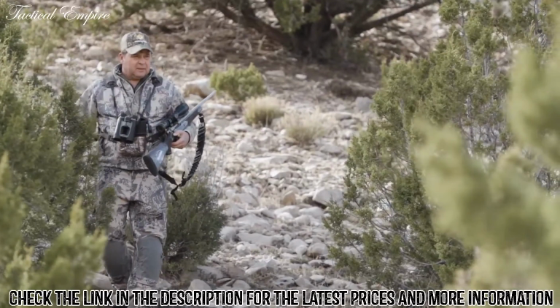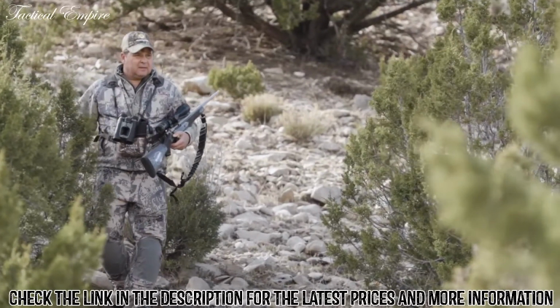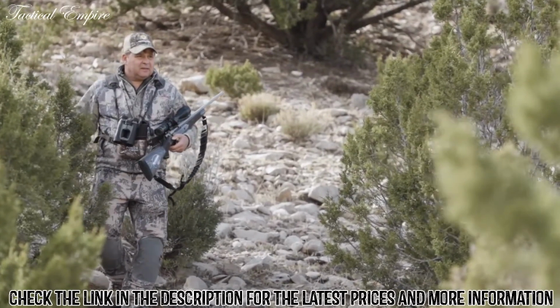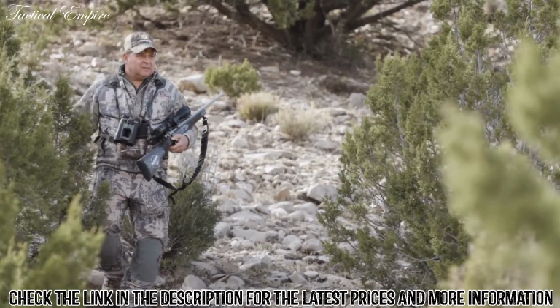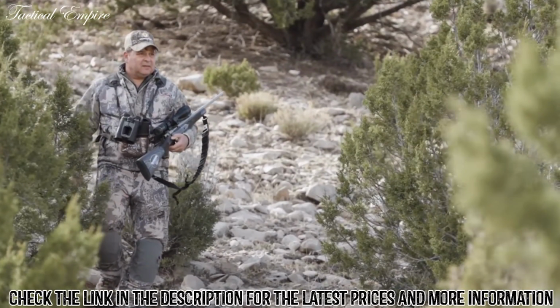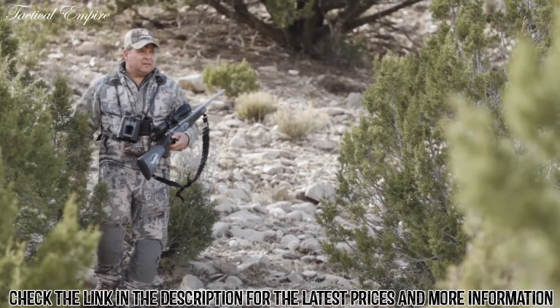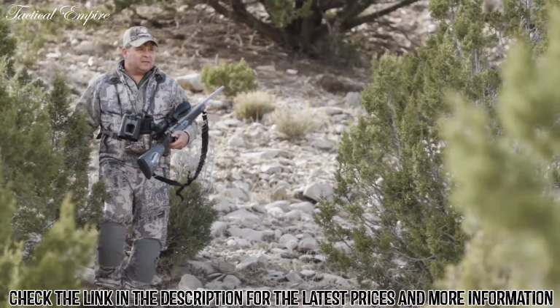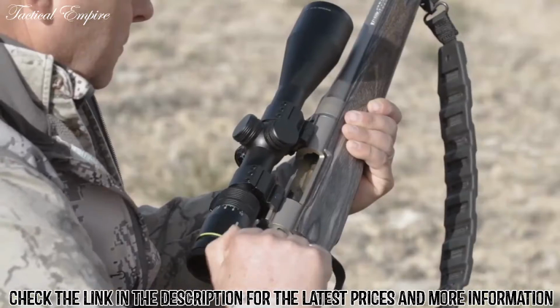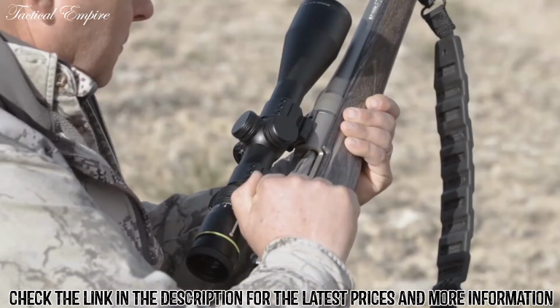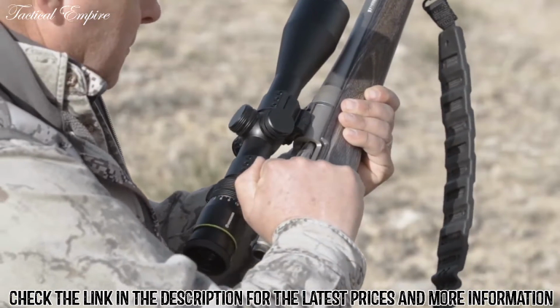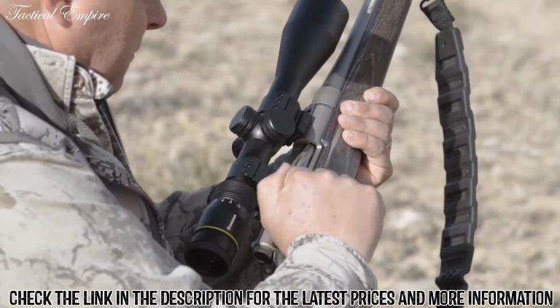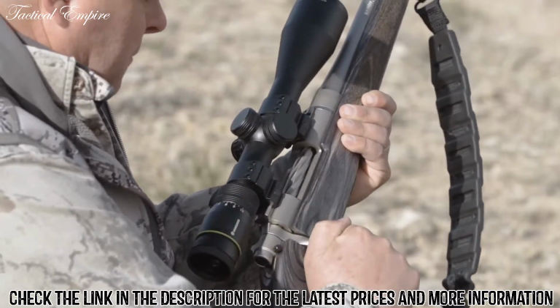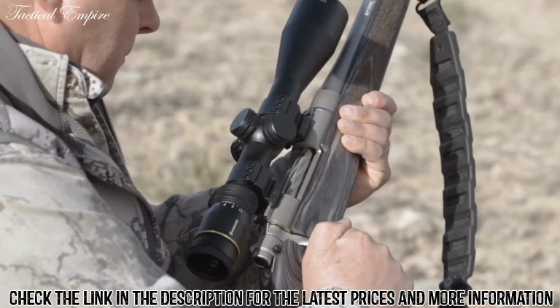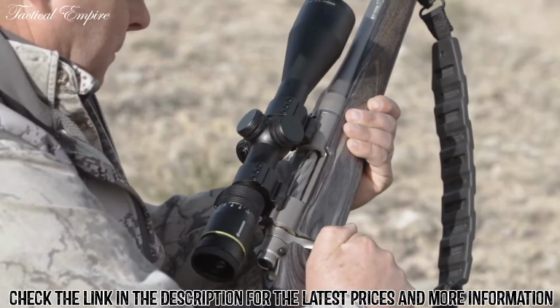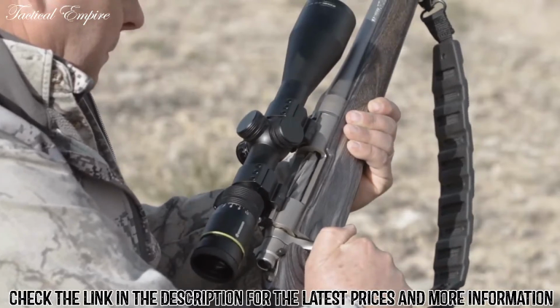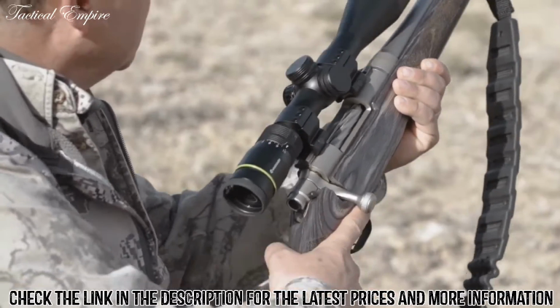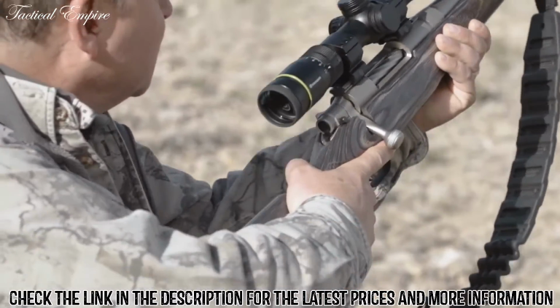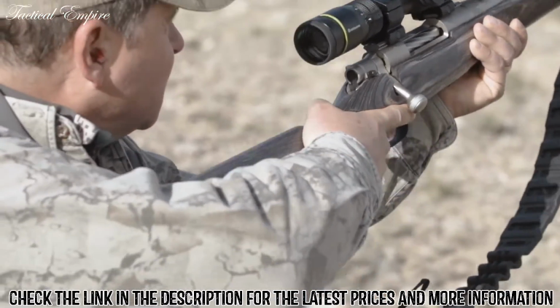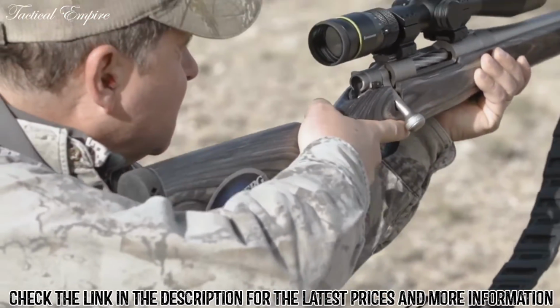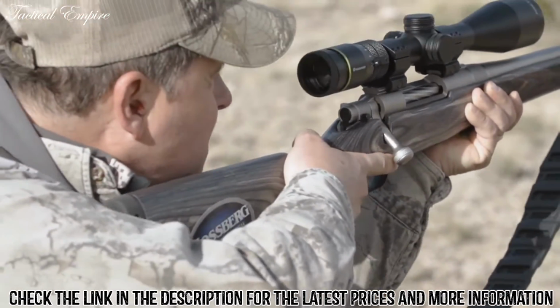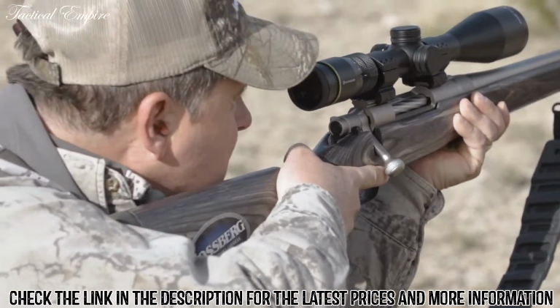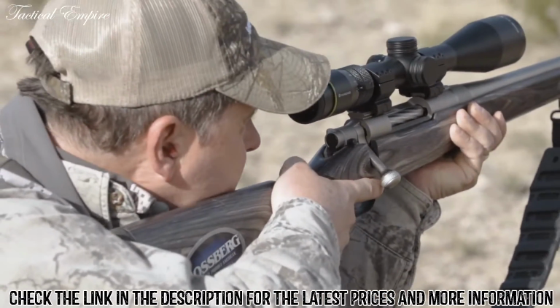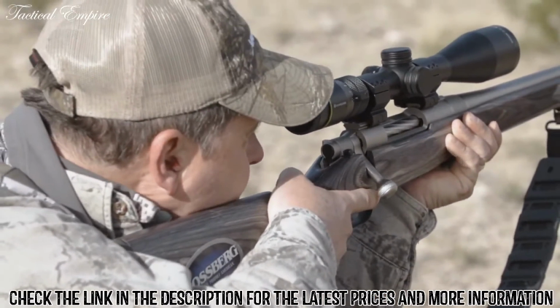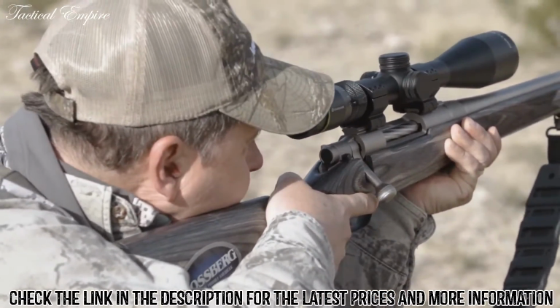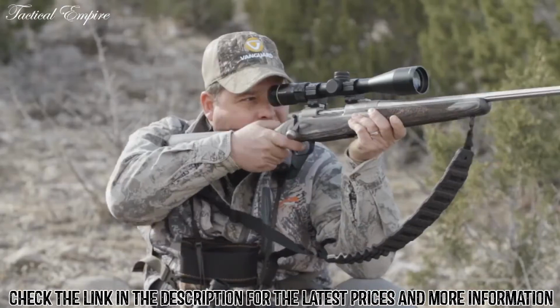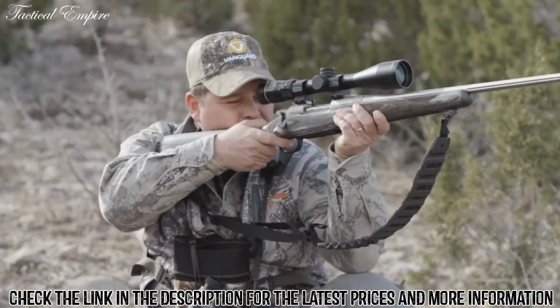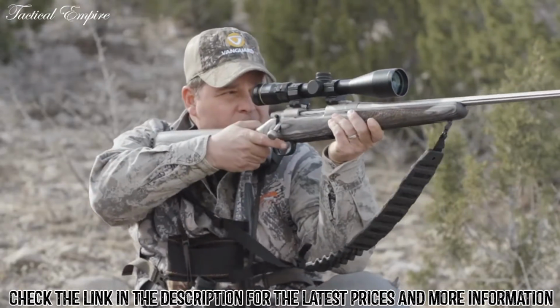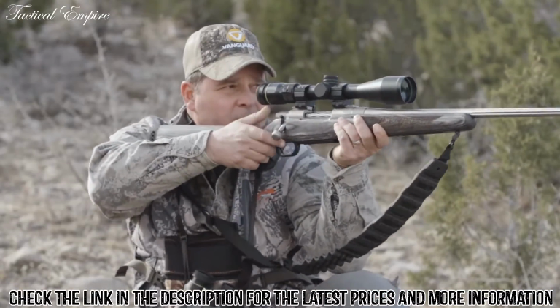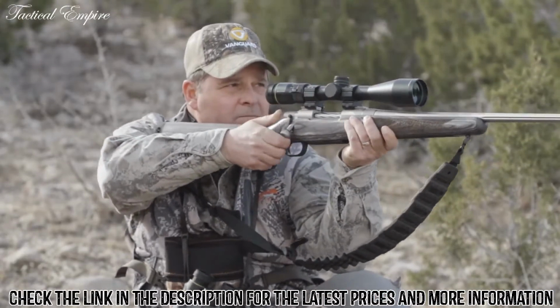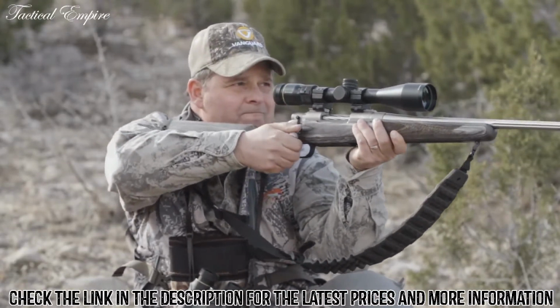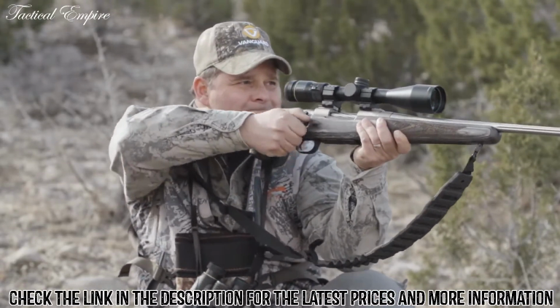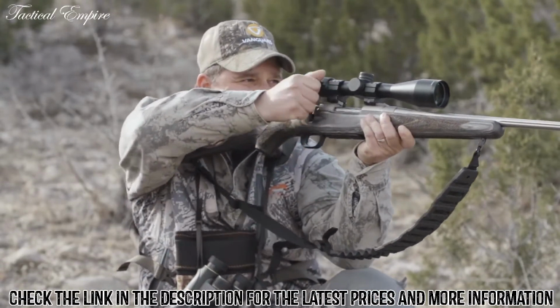Engineered to handle rugged terrain in the most challenging conditions, and backed by Vanguard's industry-leading warranties.